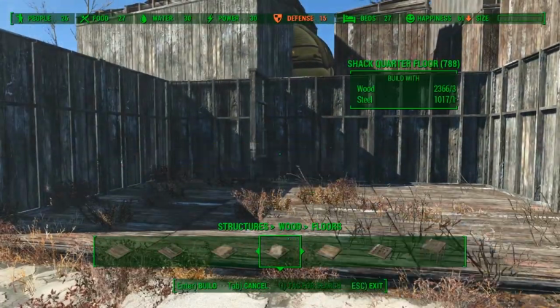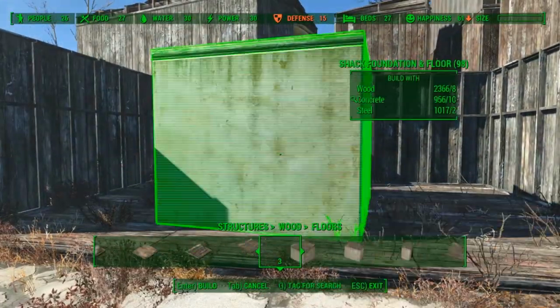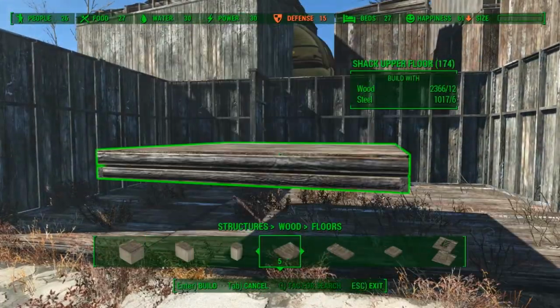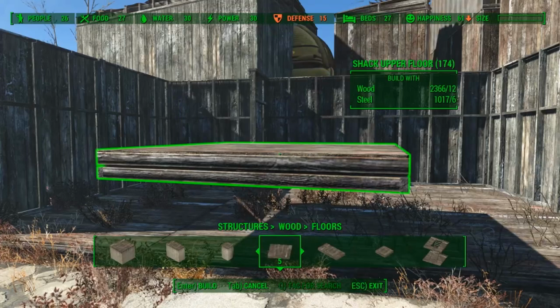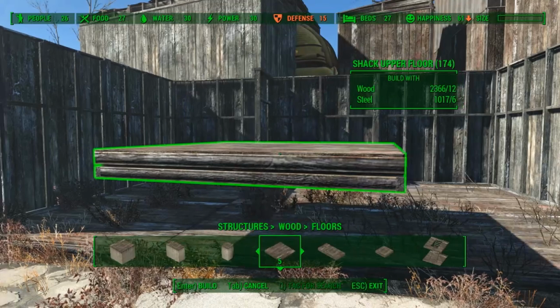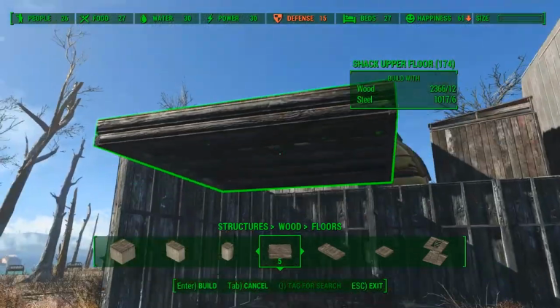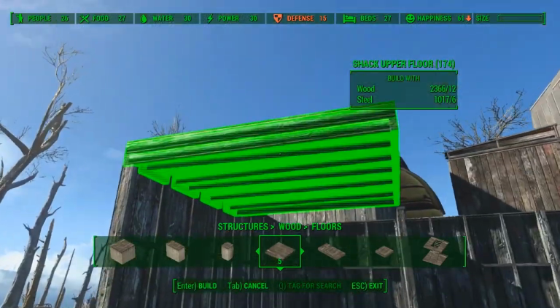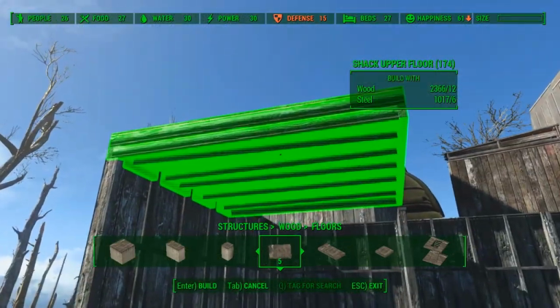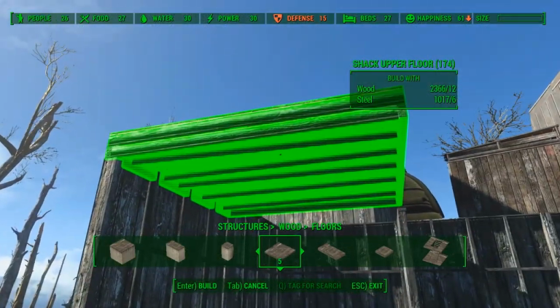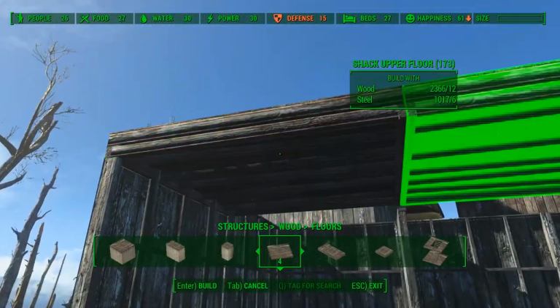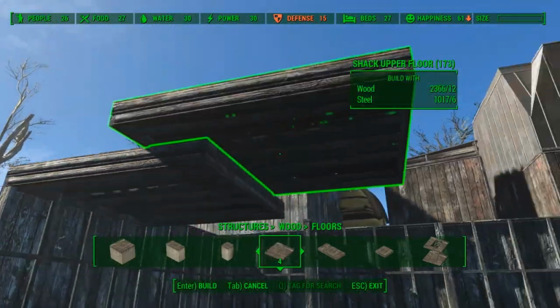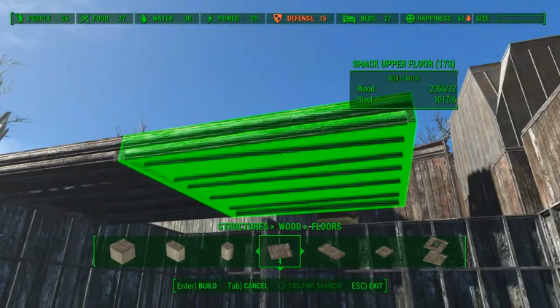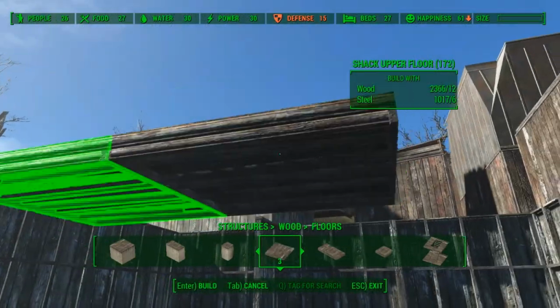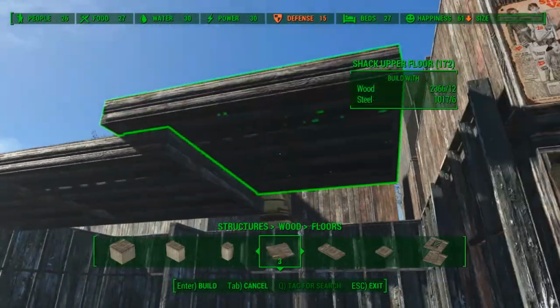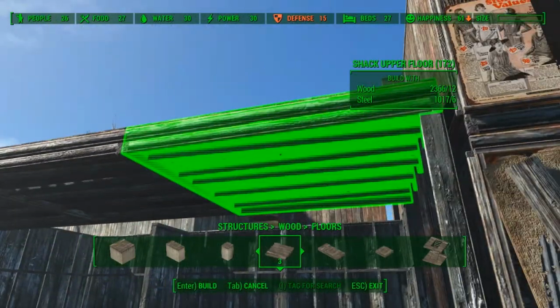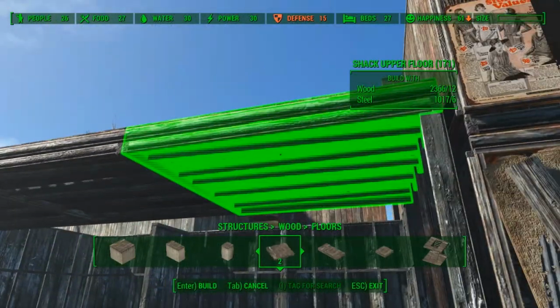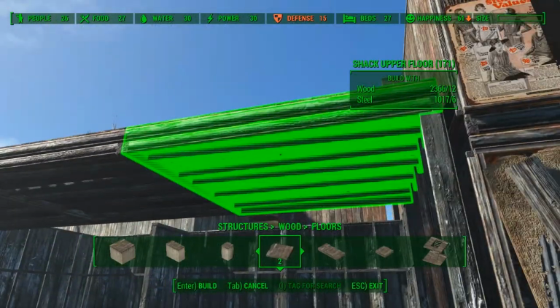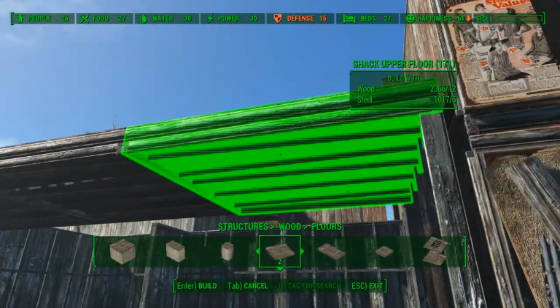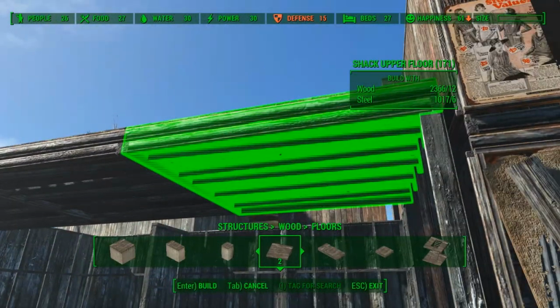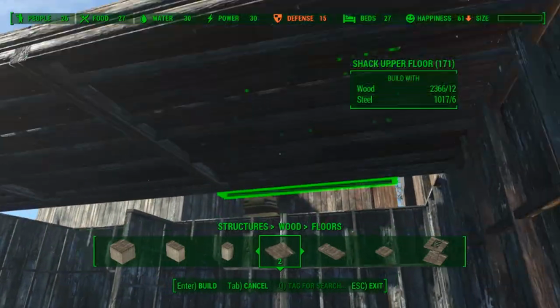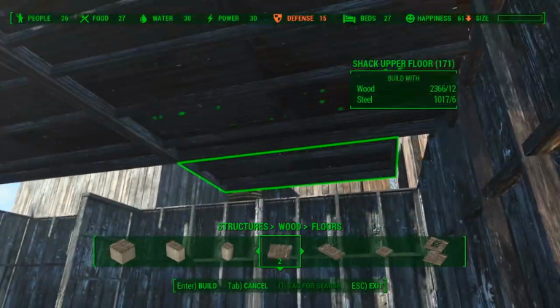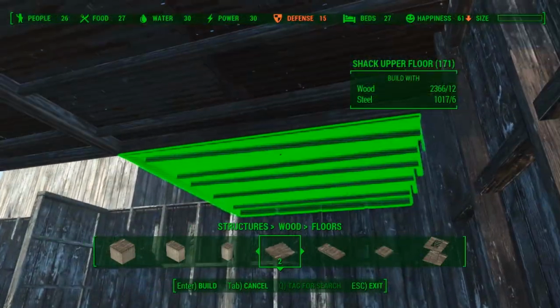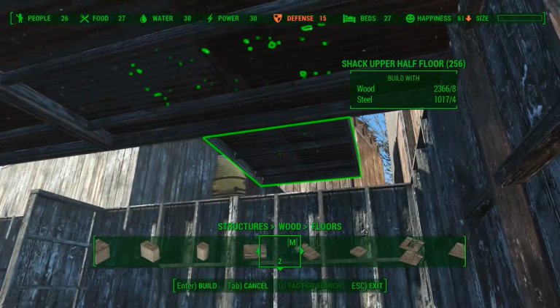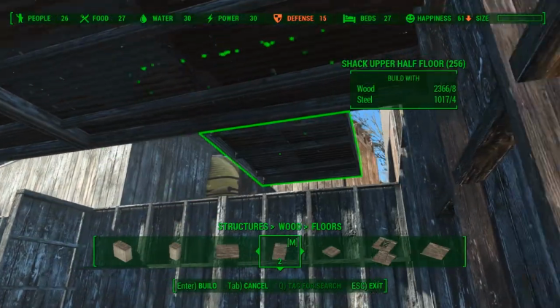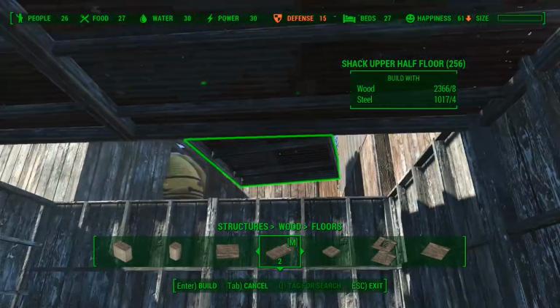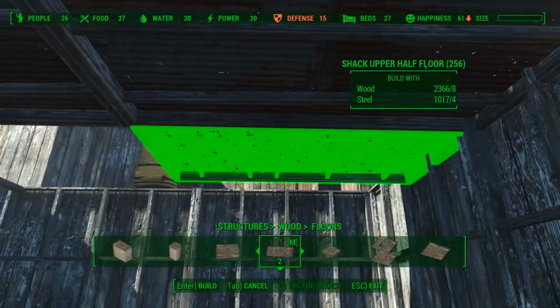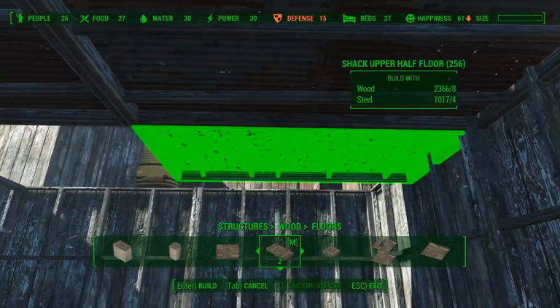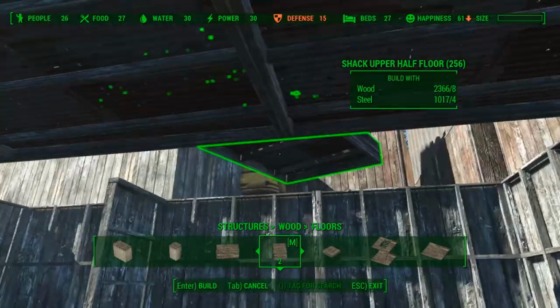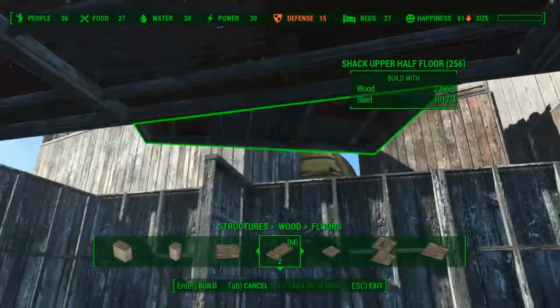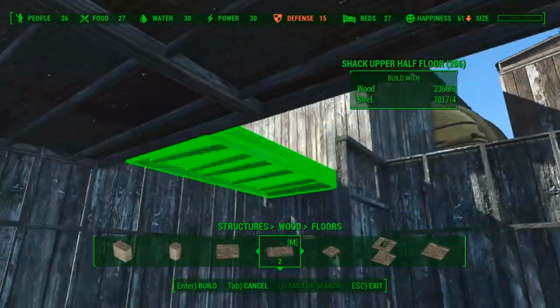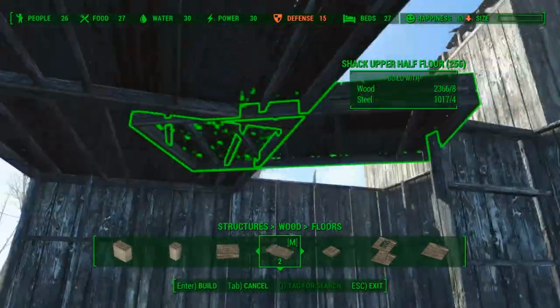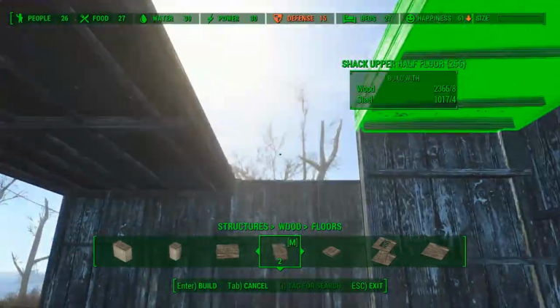Now that the main walls are placed, I can start on building the second floor. For this I will use a variety of wooden upper floor pieces.